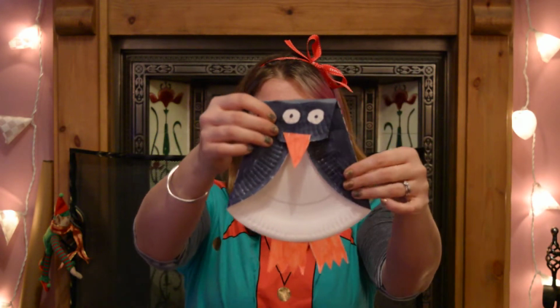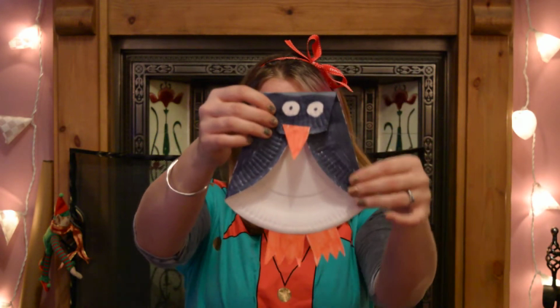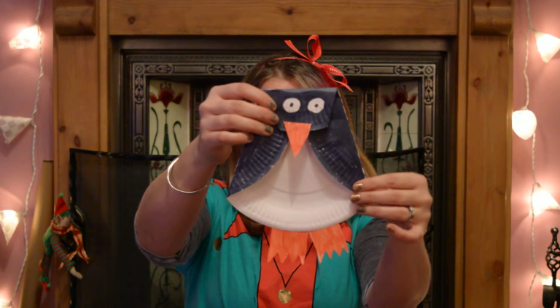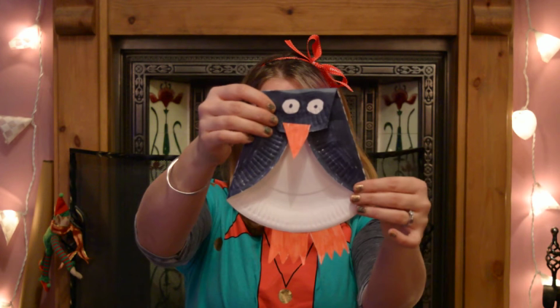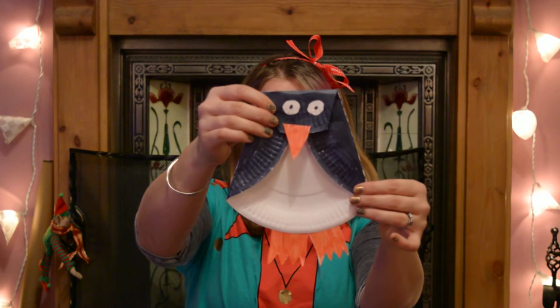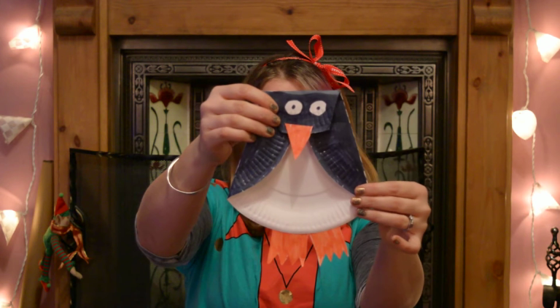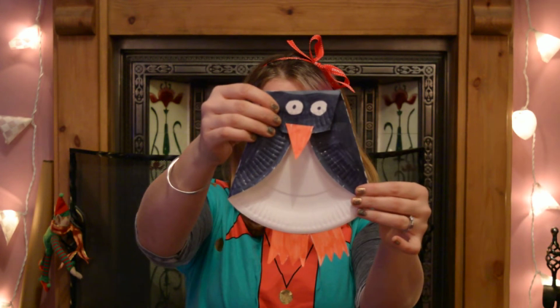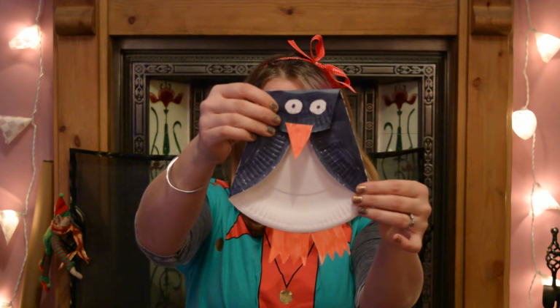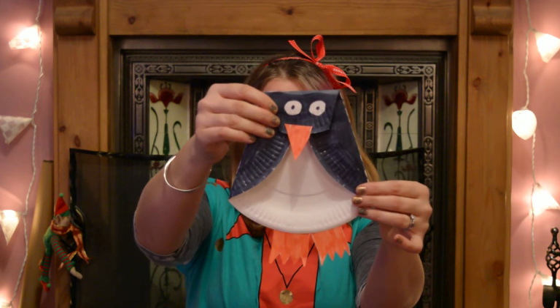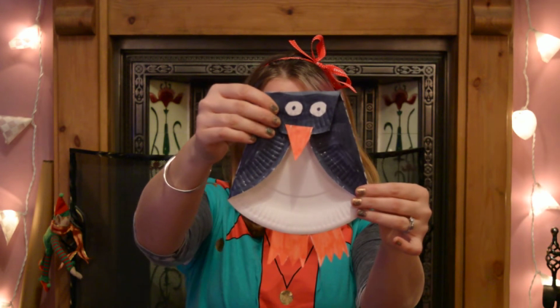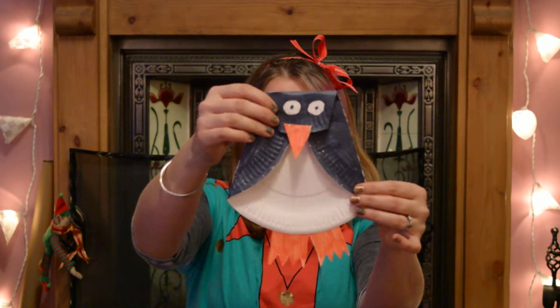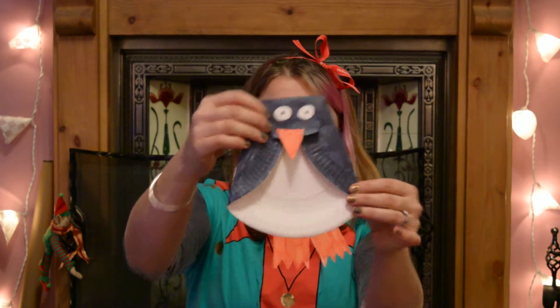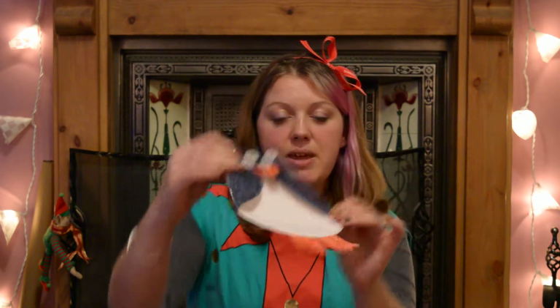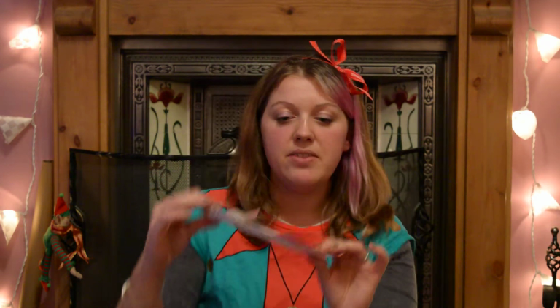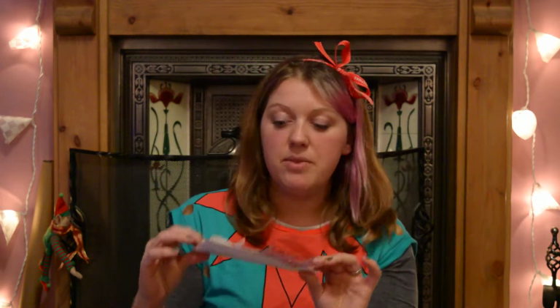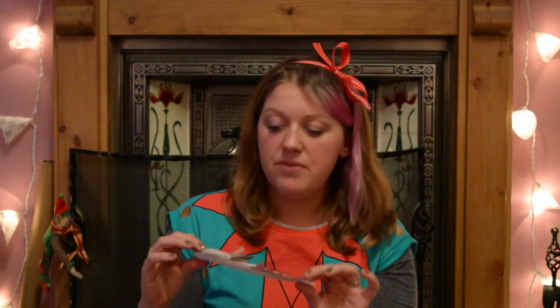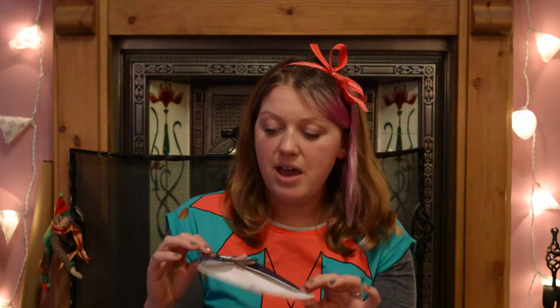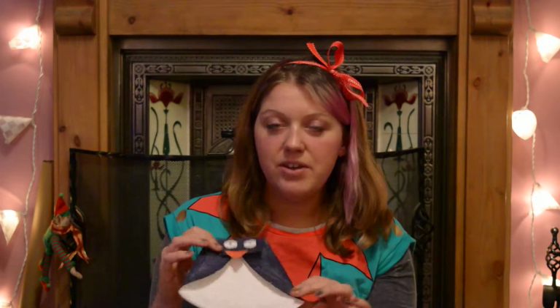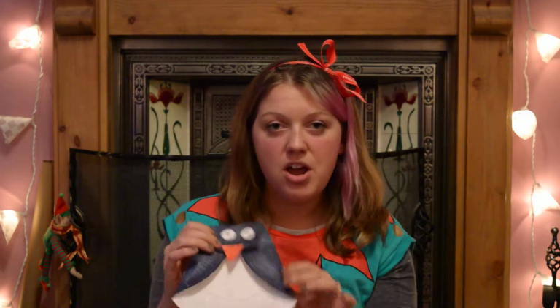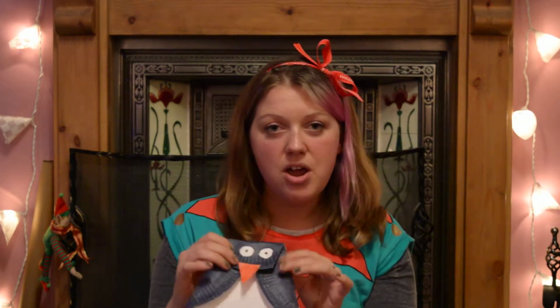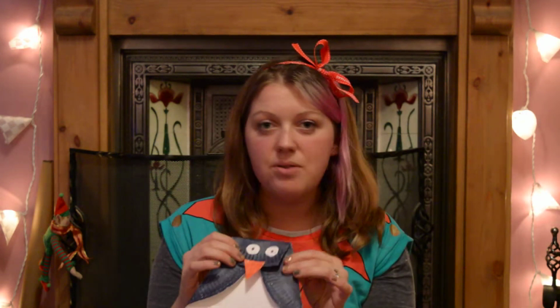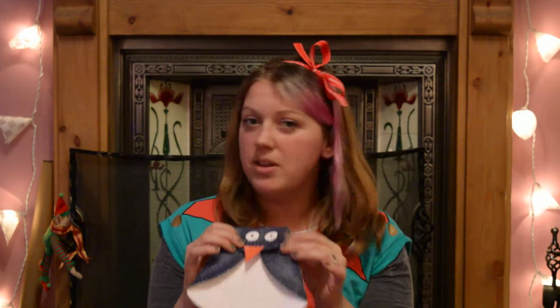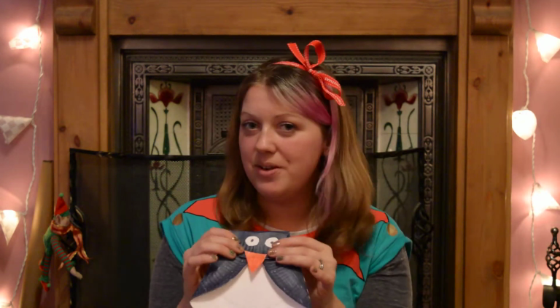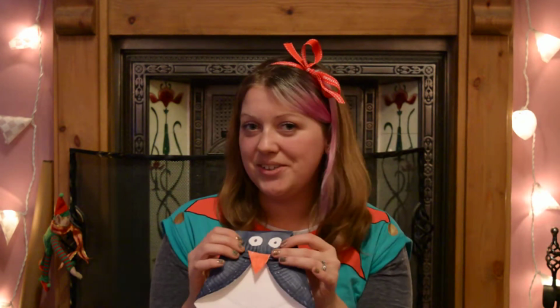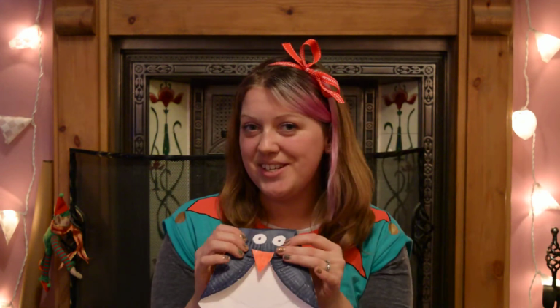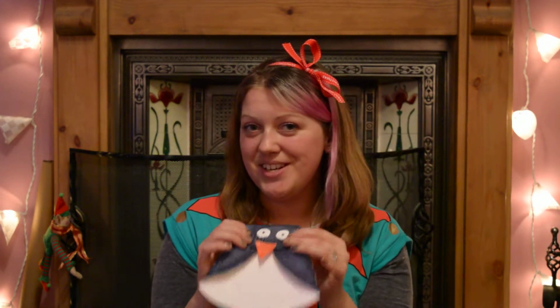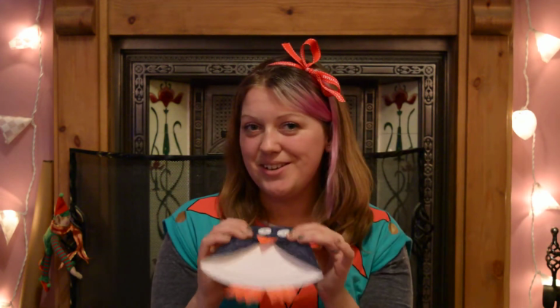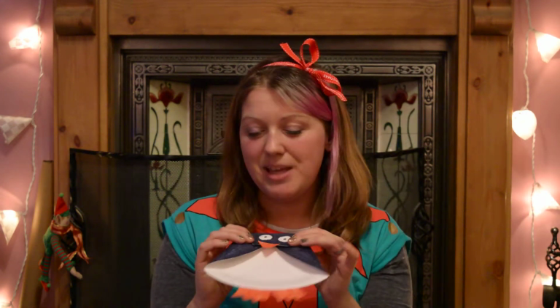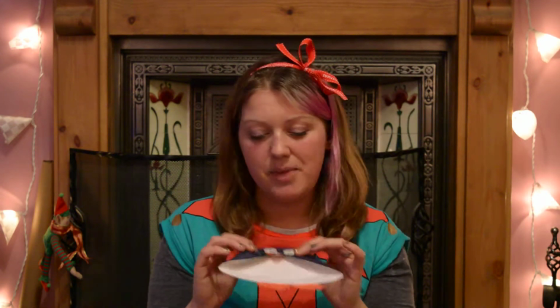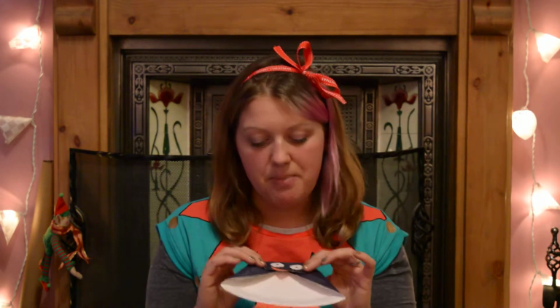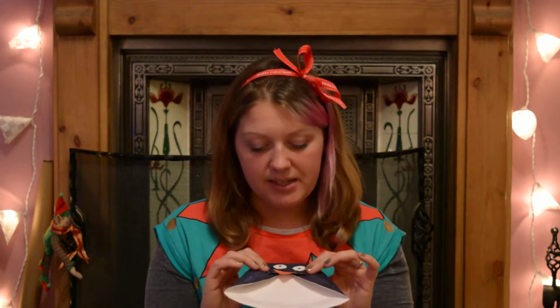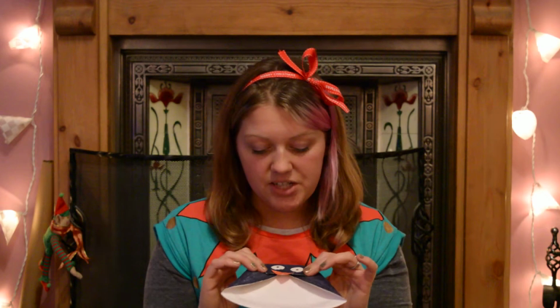You can have a go at making them. If you have a go, you know what to do — send me a picture.